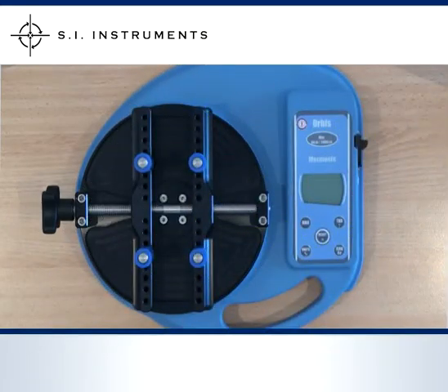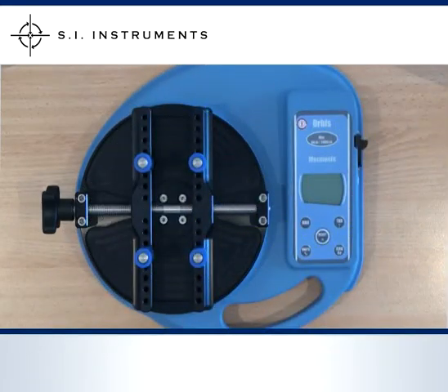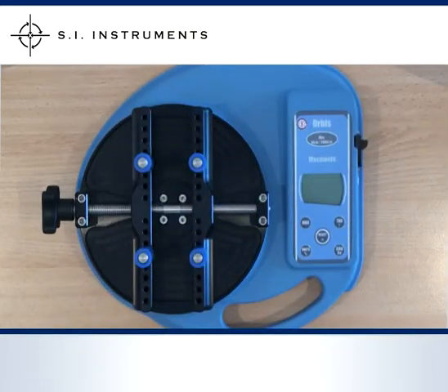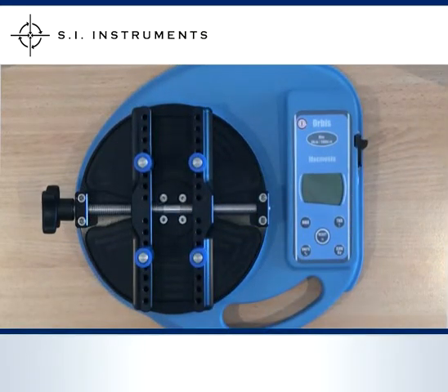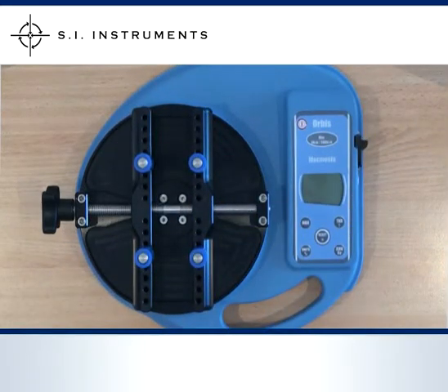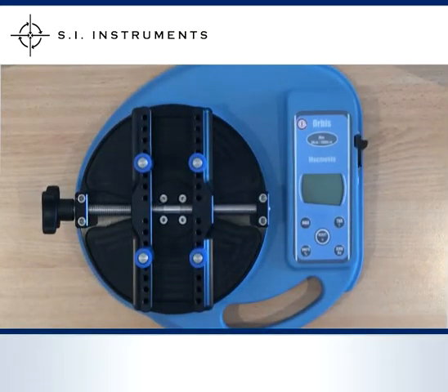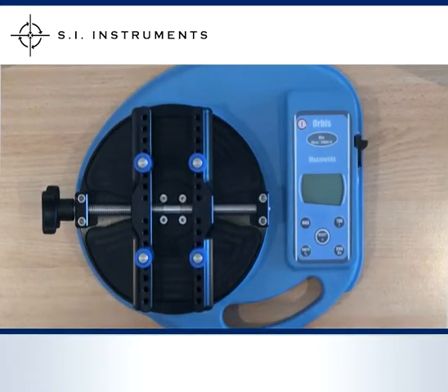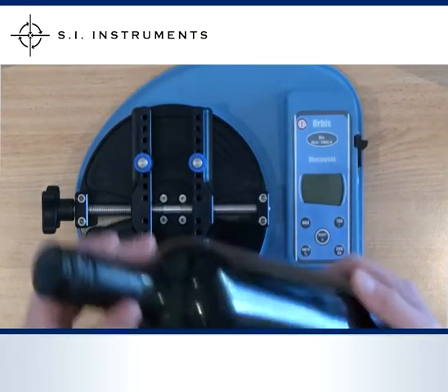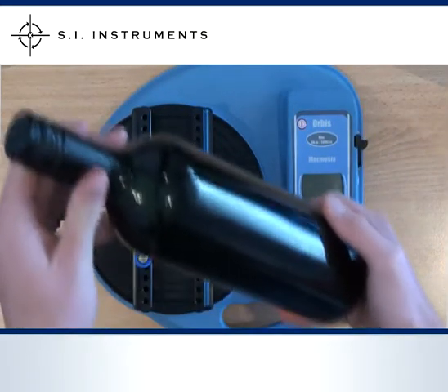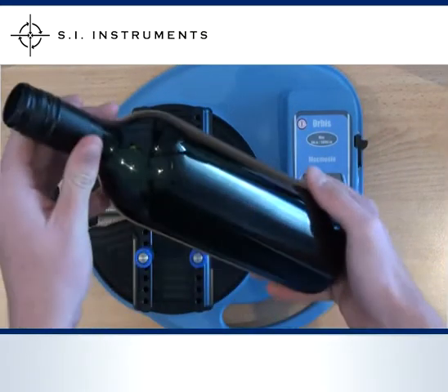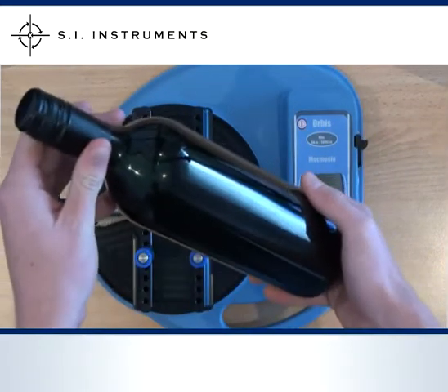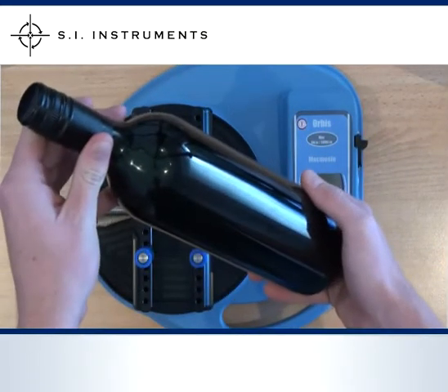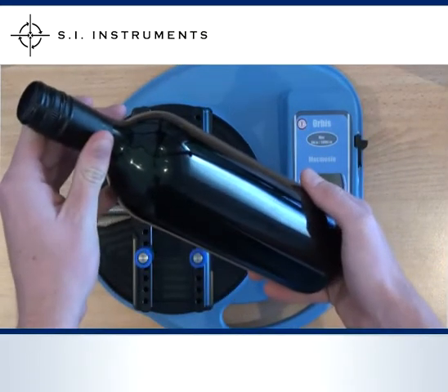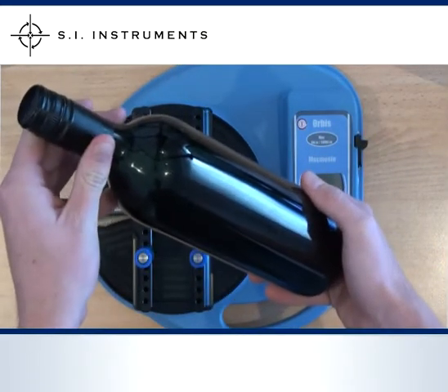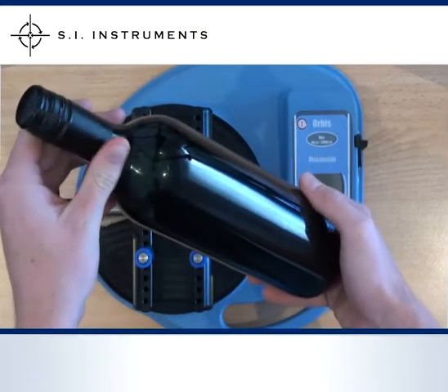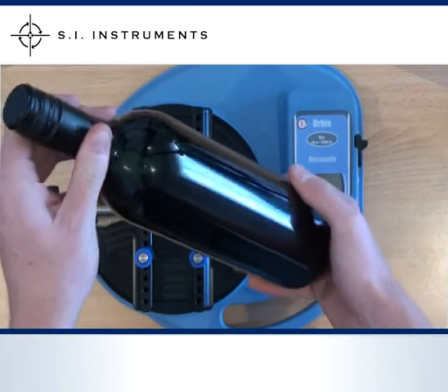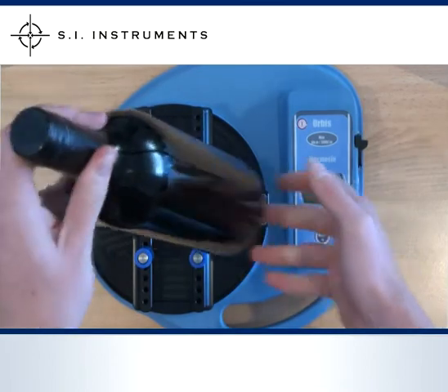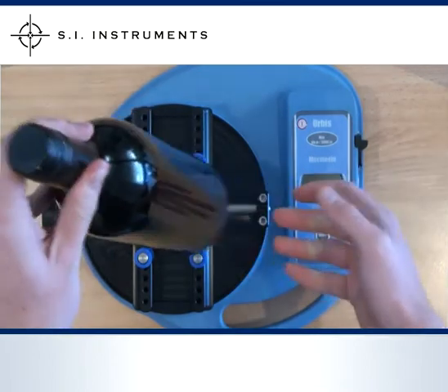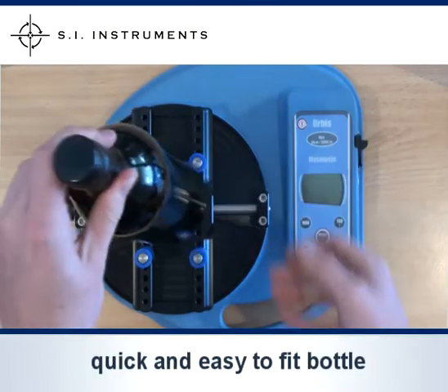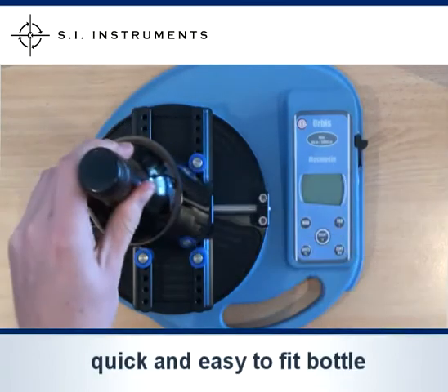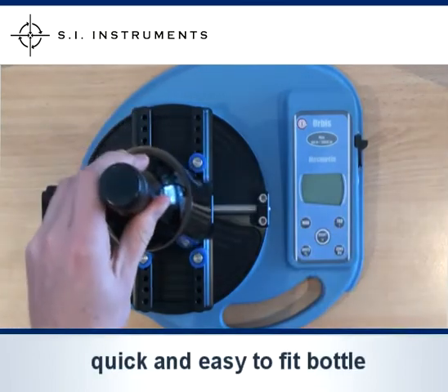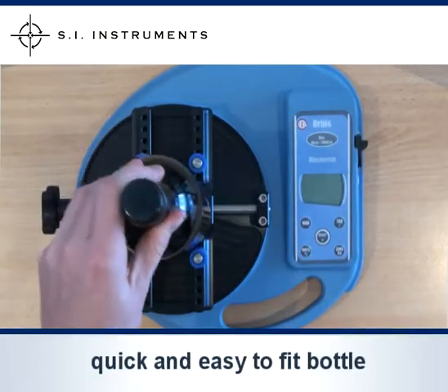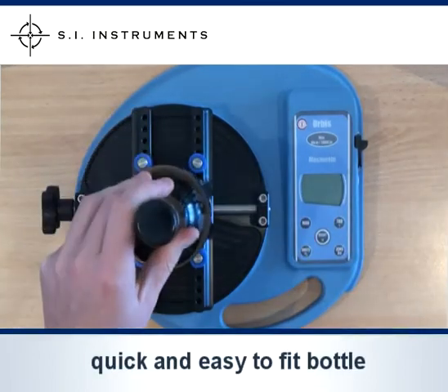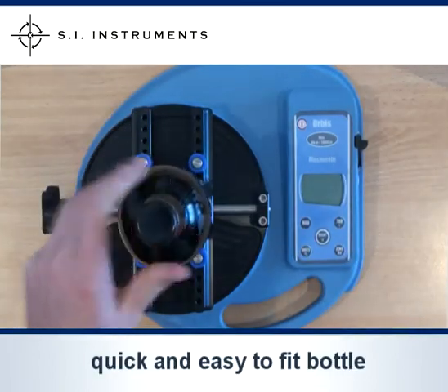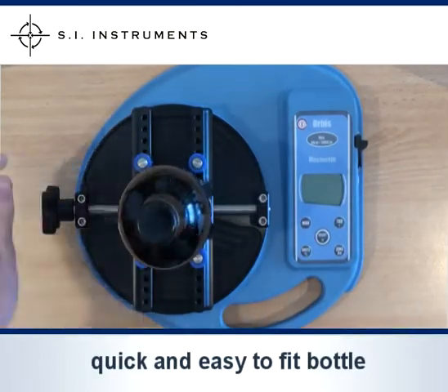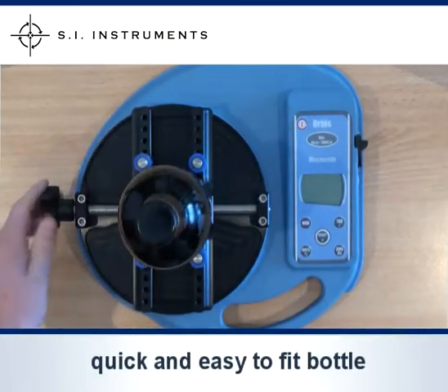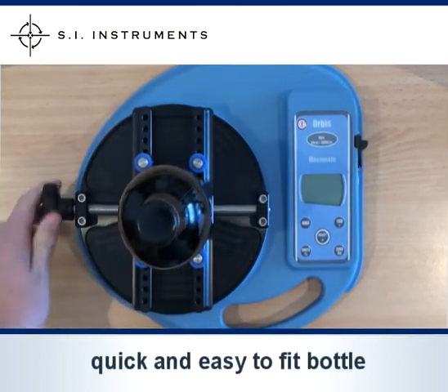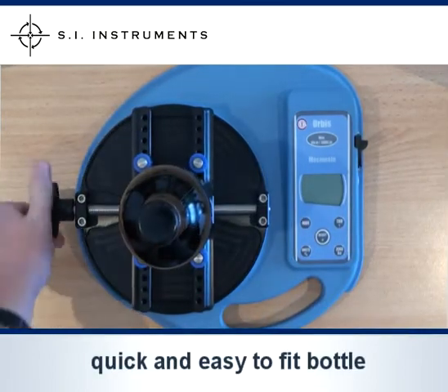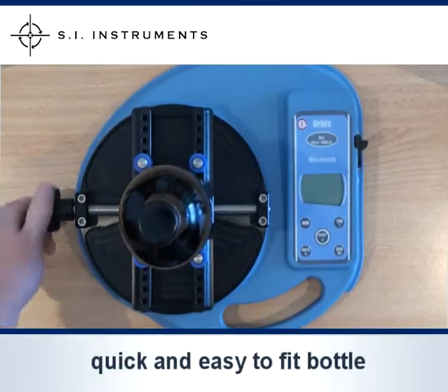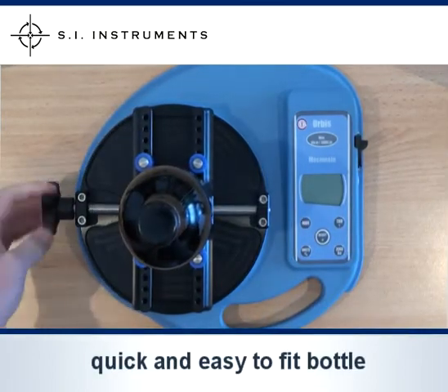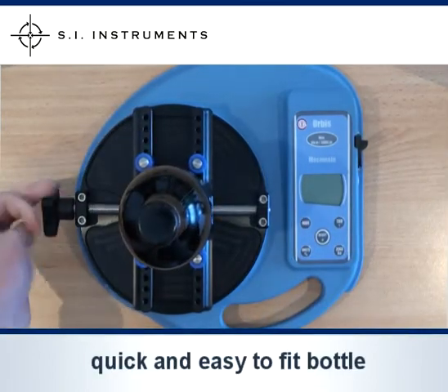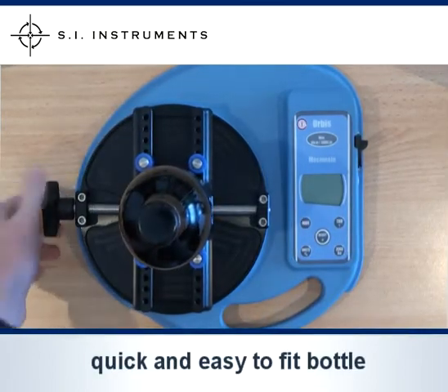In this example we are testing a cap on a wine bottle. You can see how quick and easy it is to fit the bottle ready for testing.